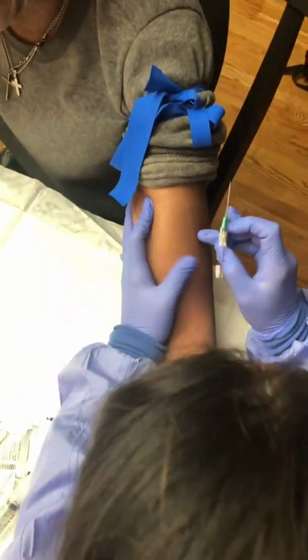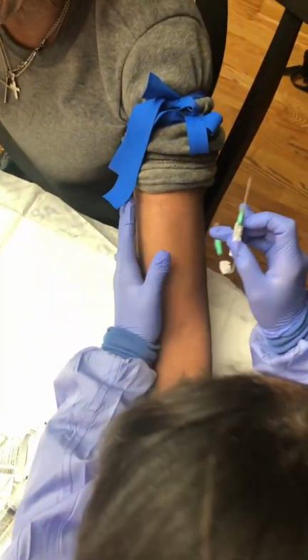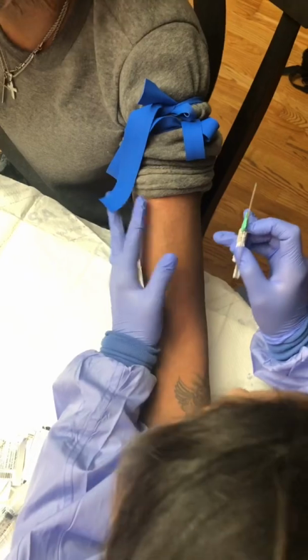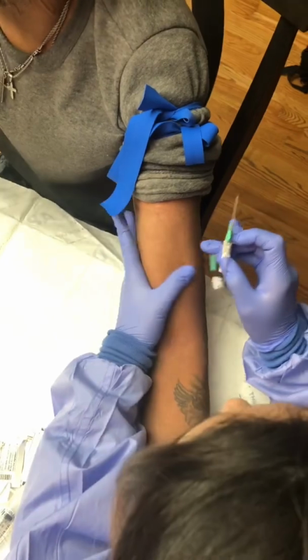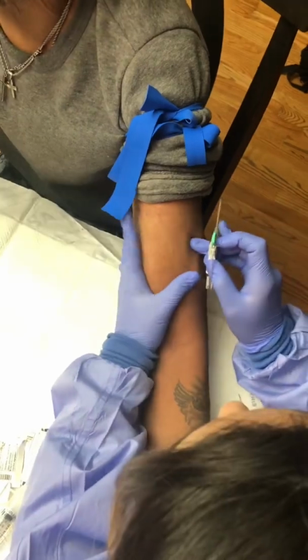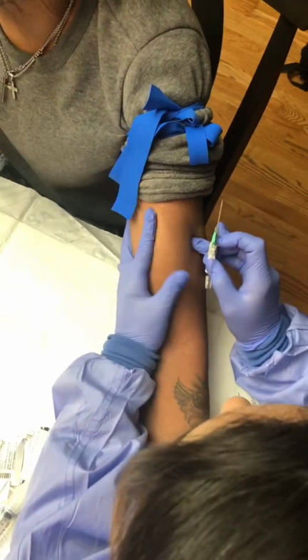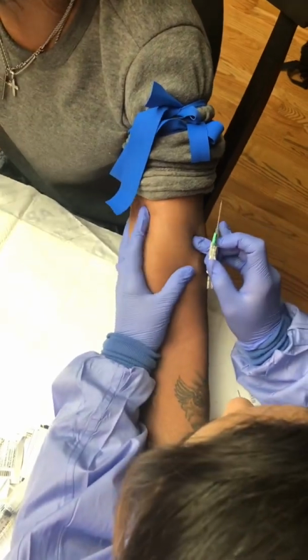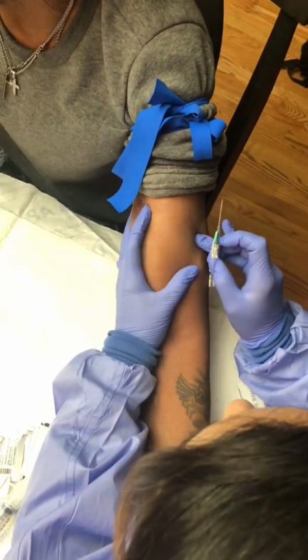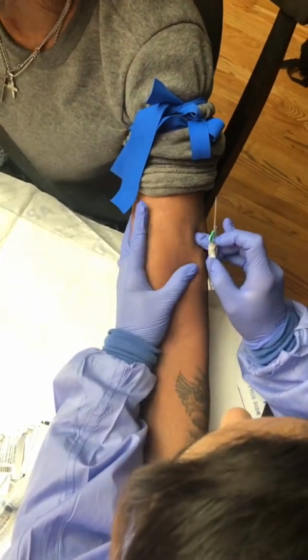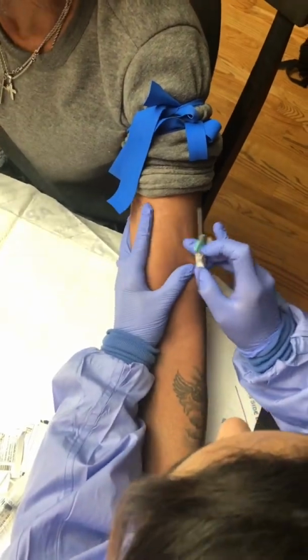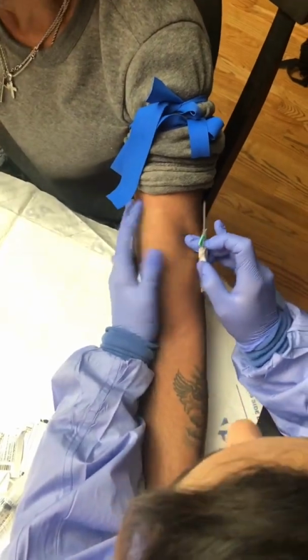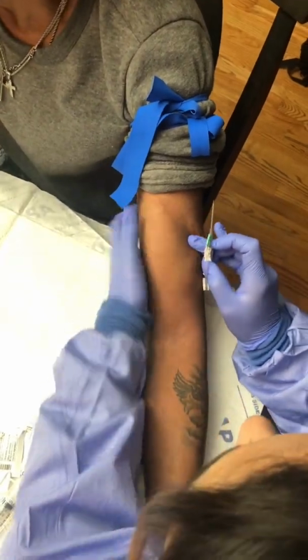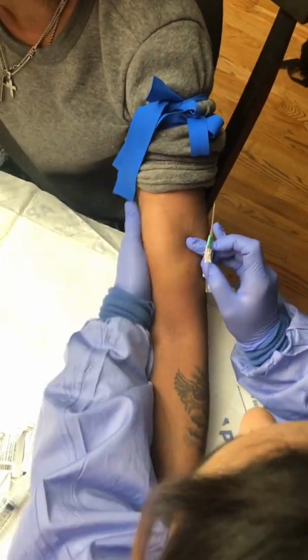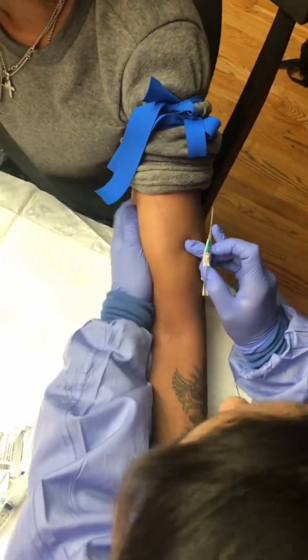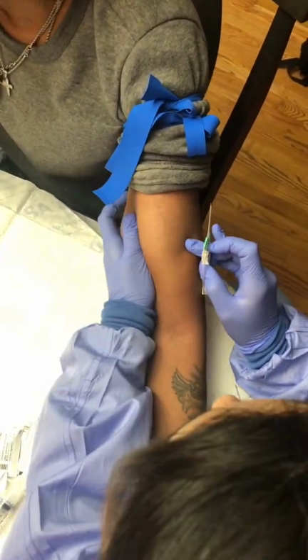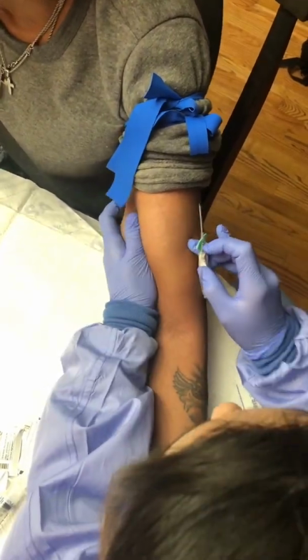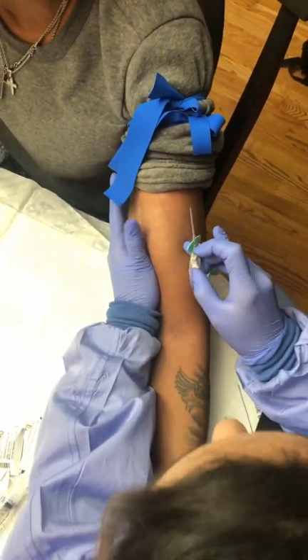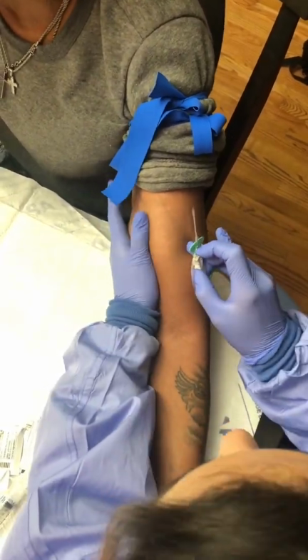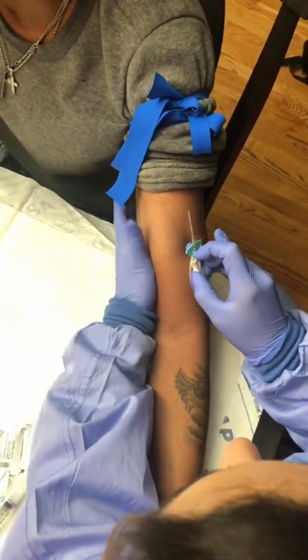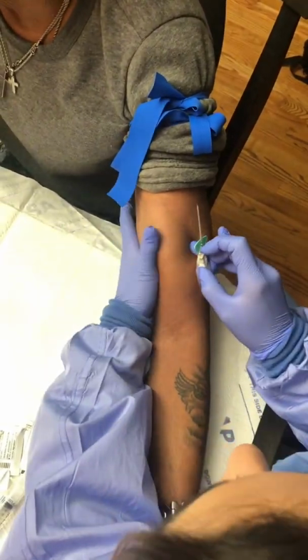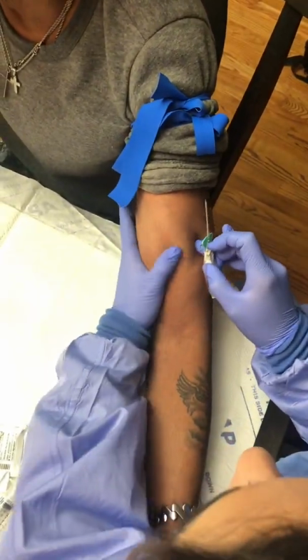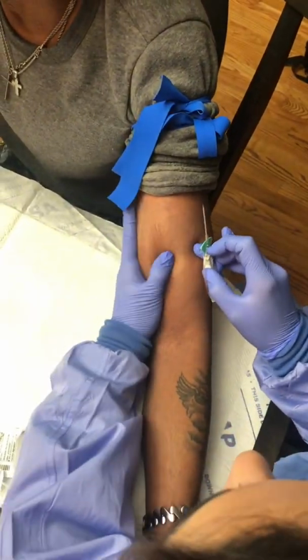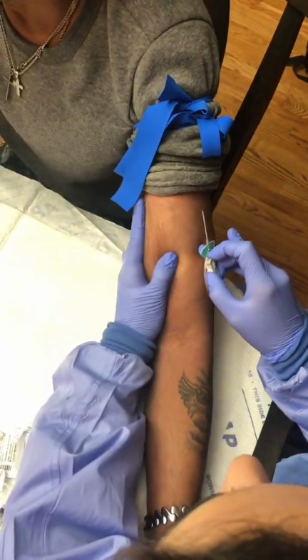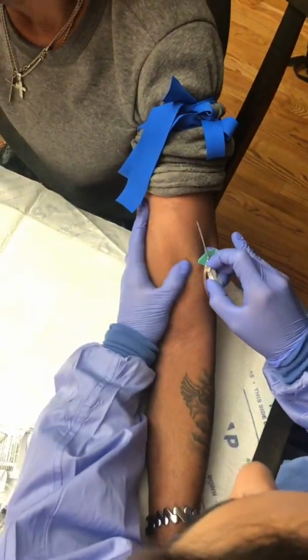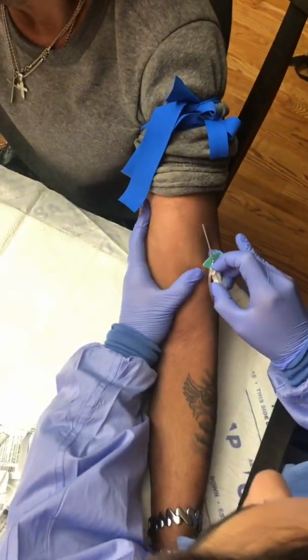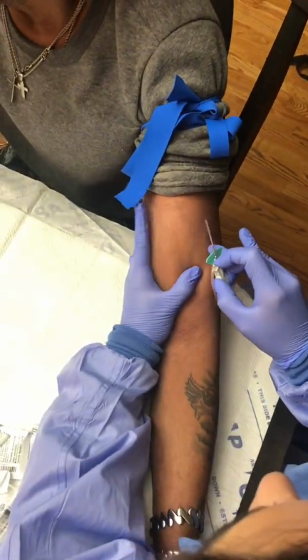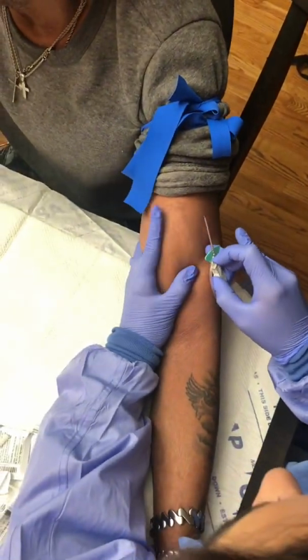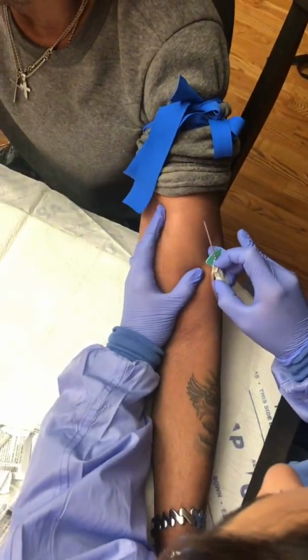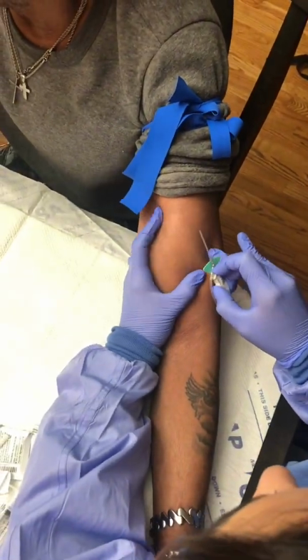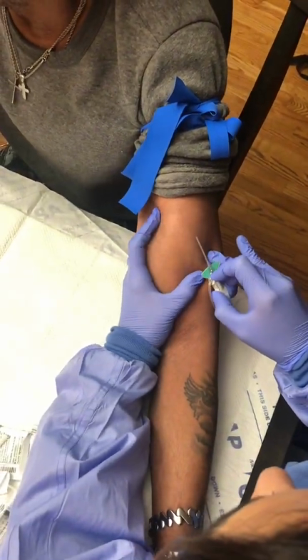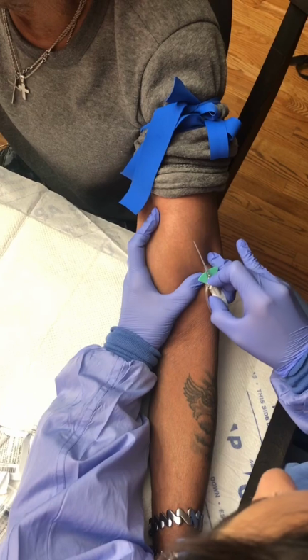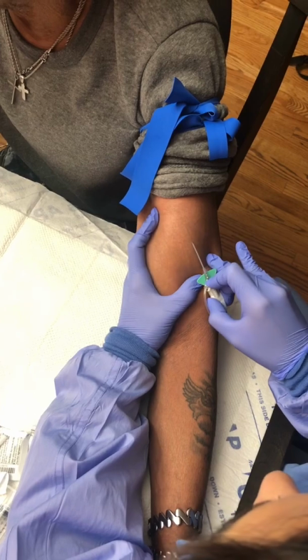Notice how I'm using both of my hands, including the ring finger of my right hand, to hold the skin in place.